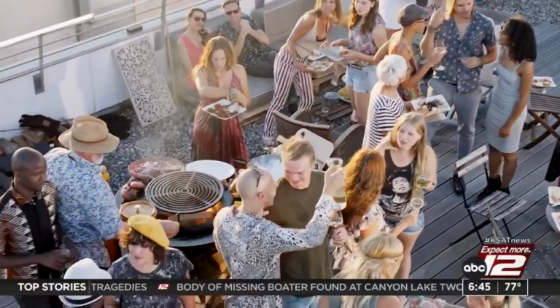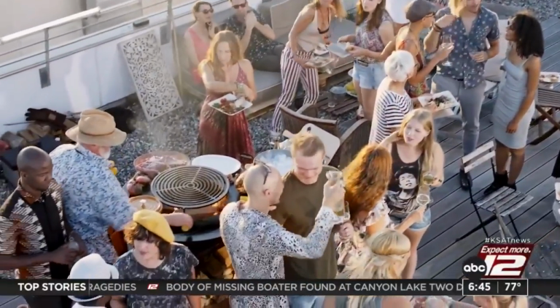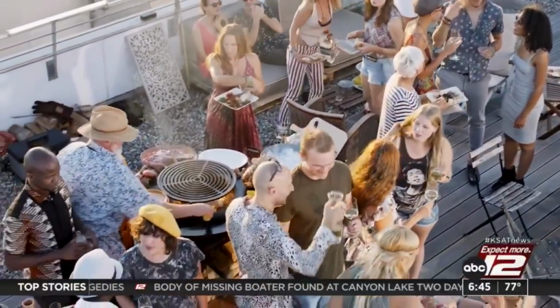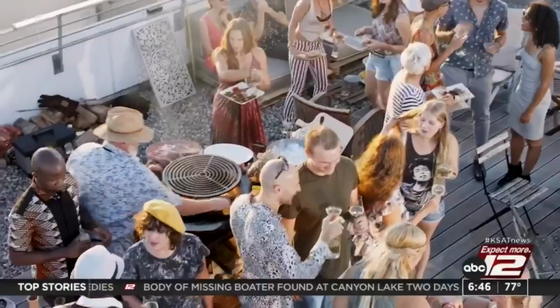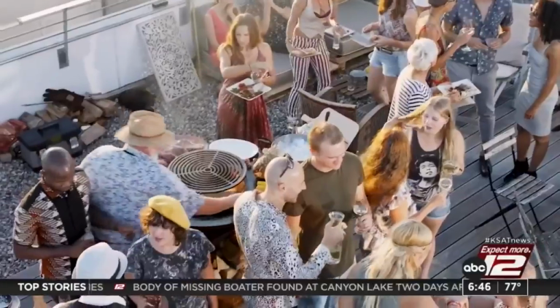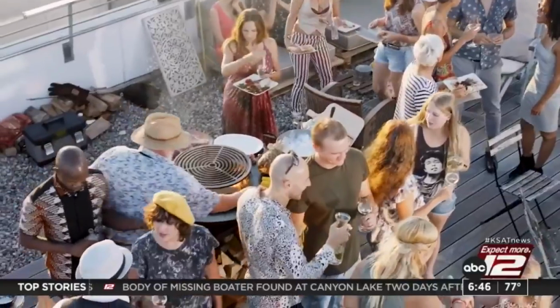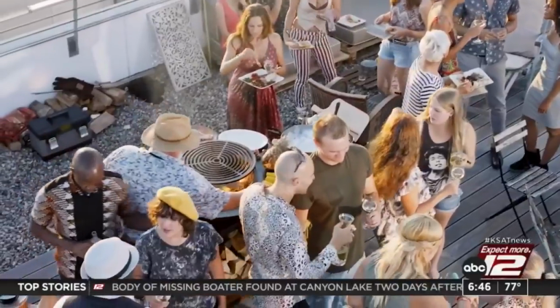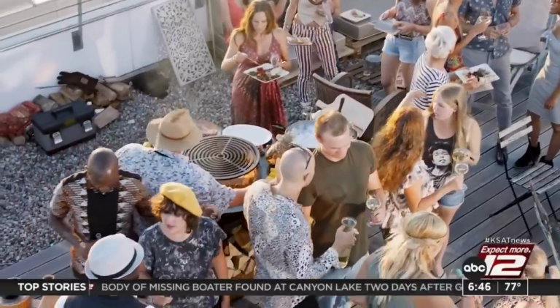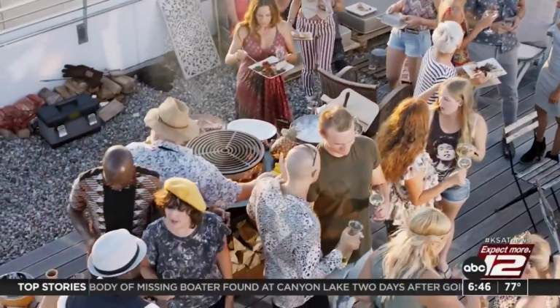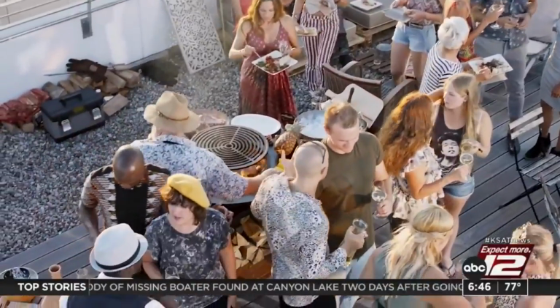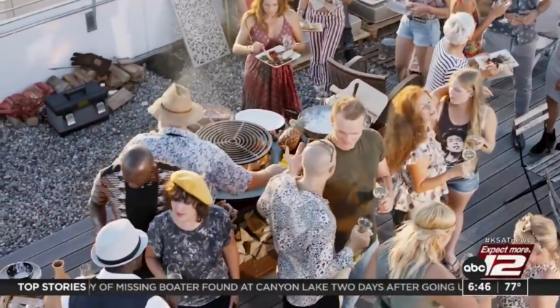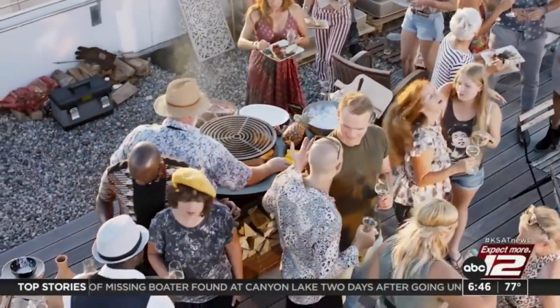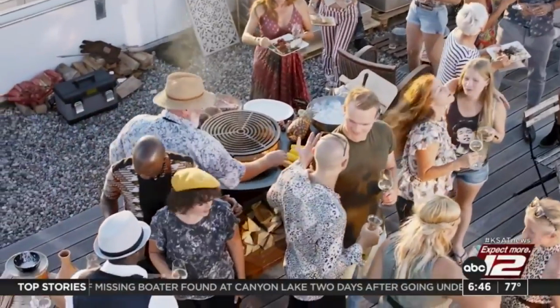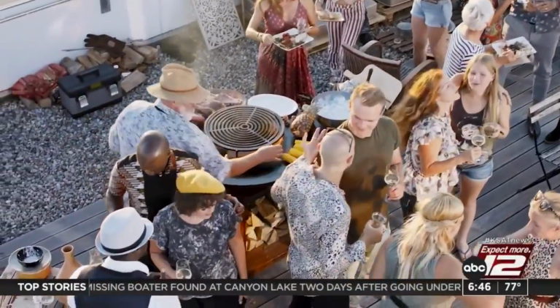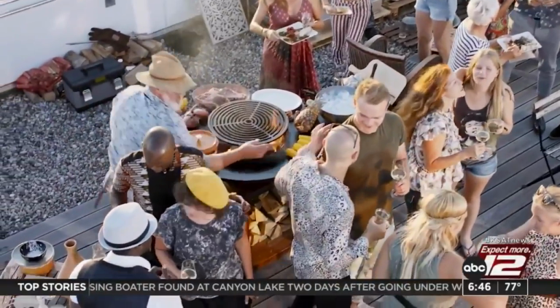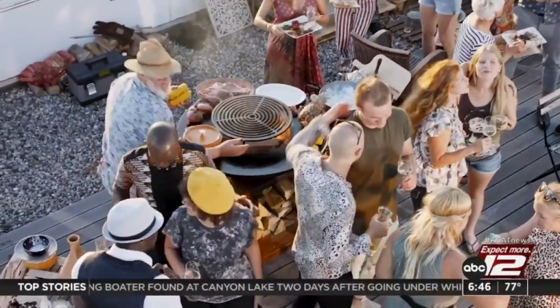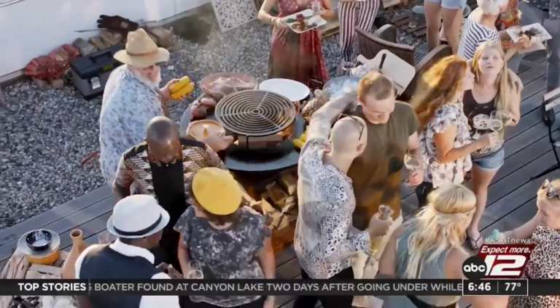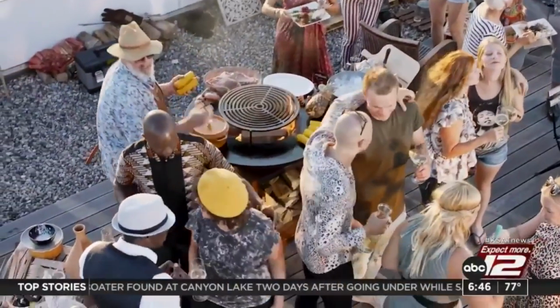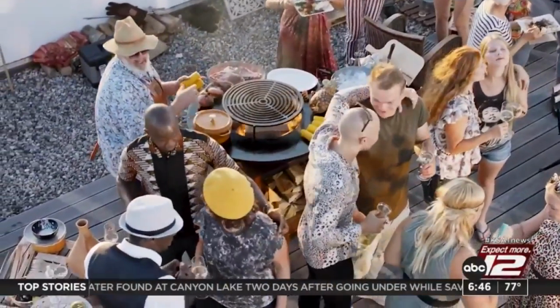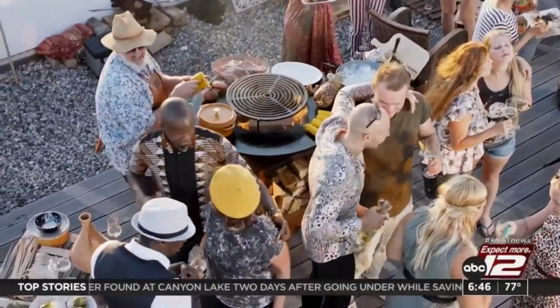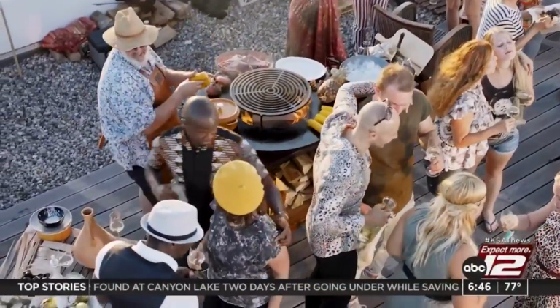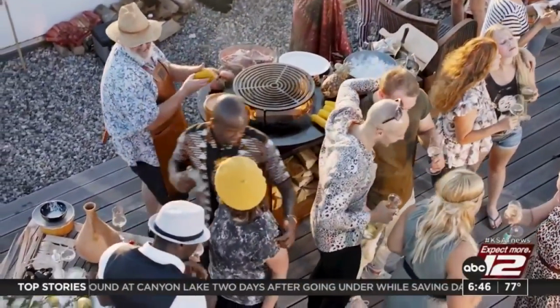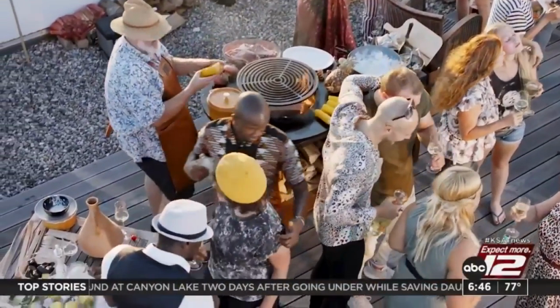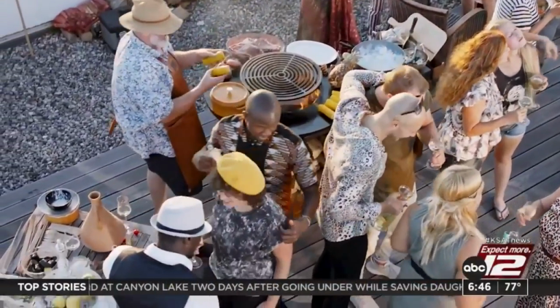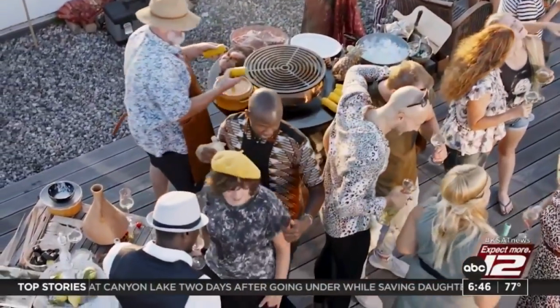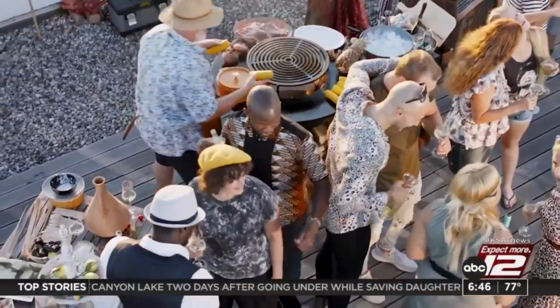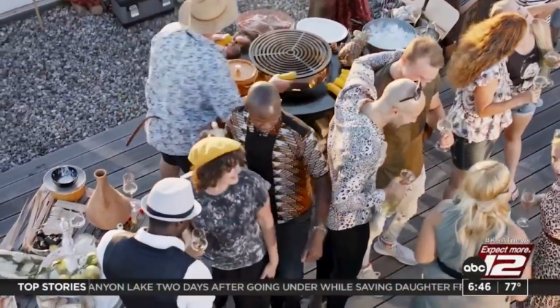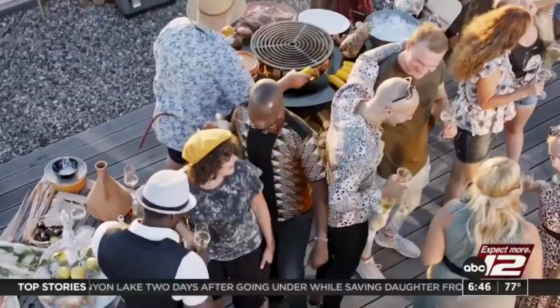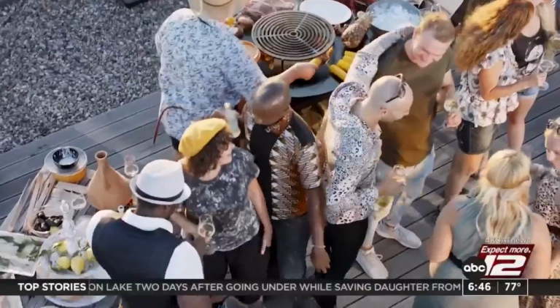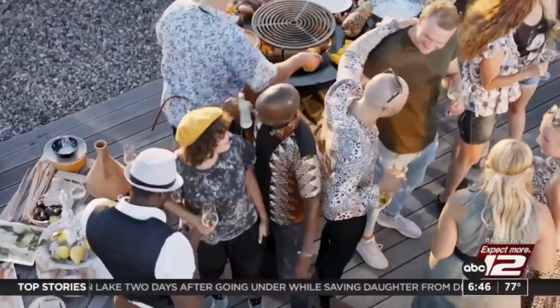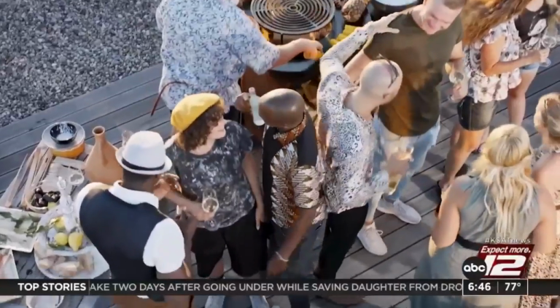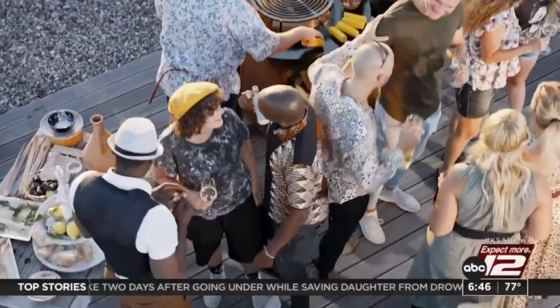Think of things that your guests may need during a barbecue and prepare for them ahead of time. The more convenient things are for your guests, the better.